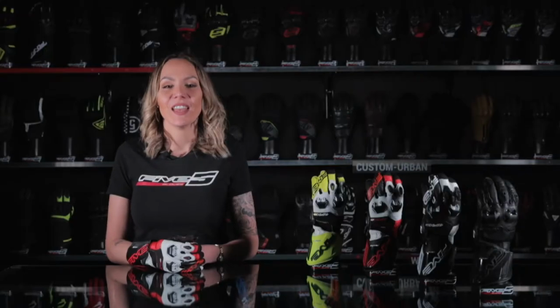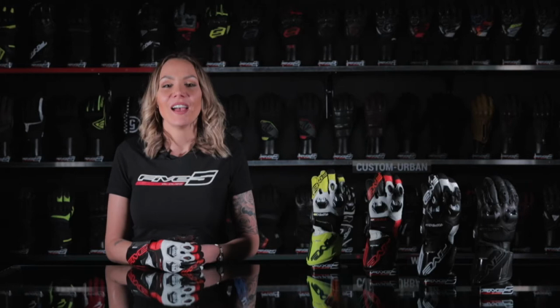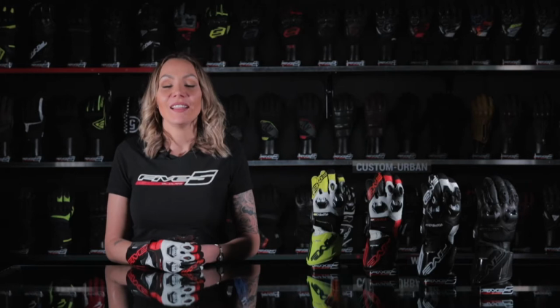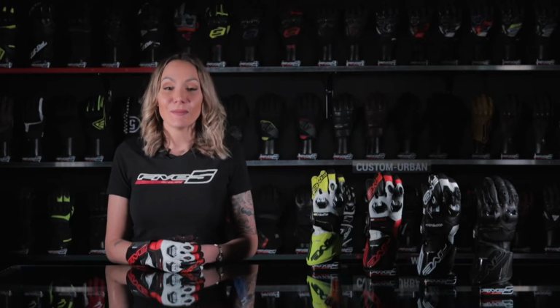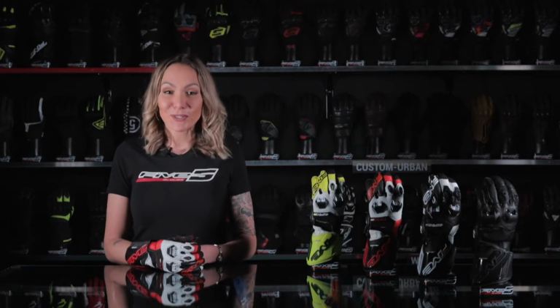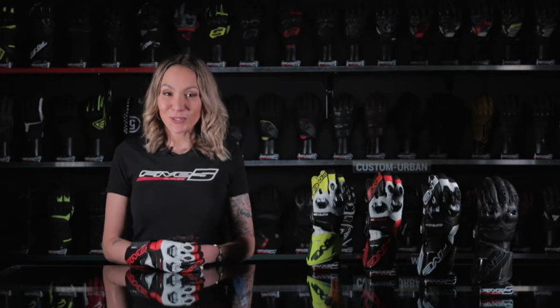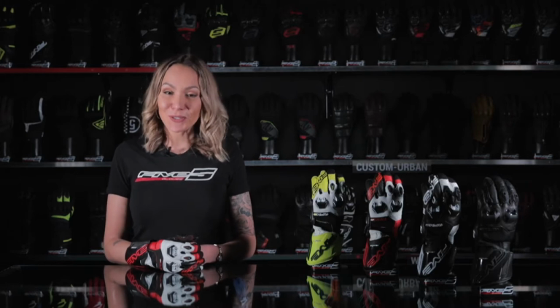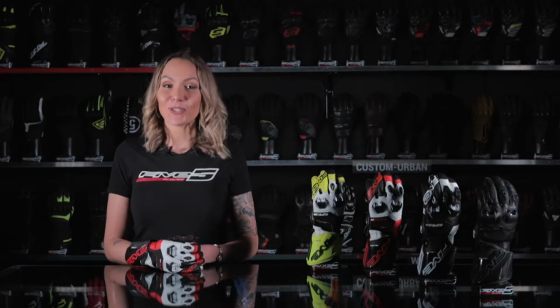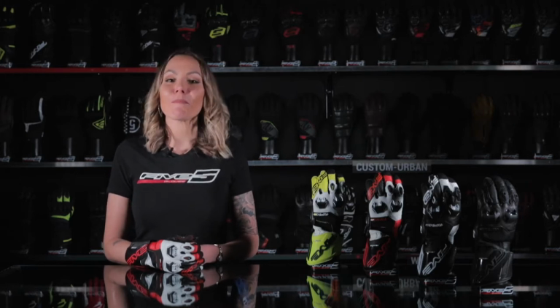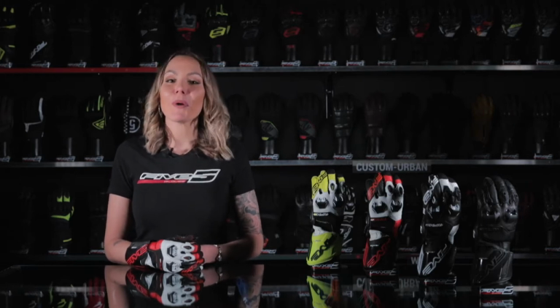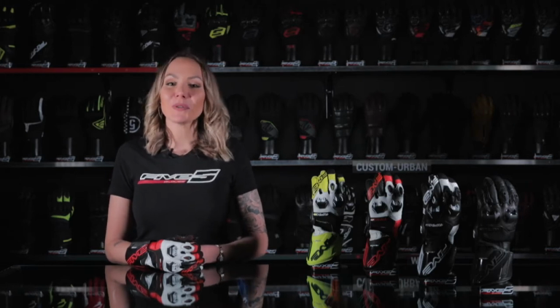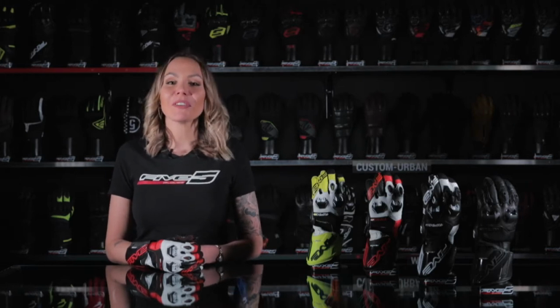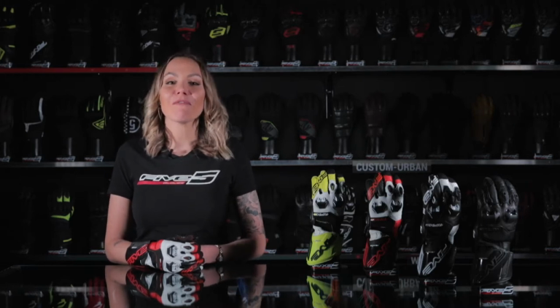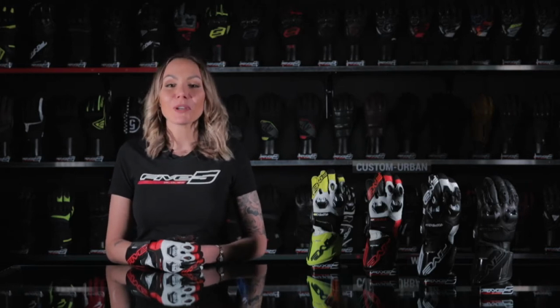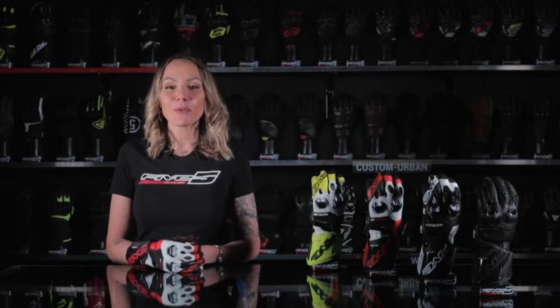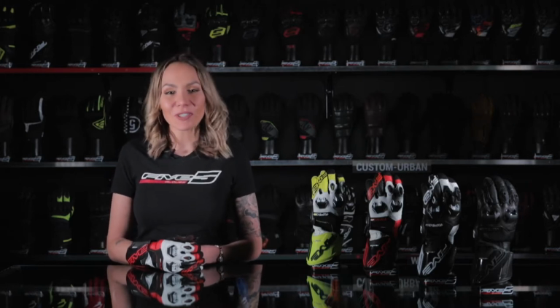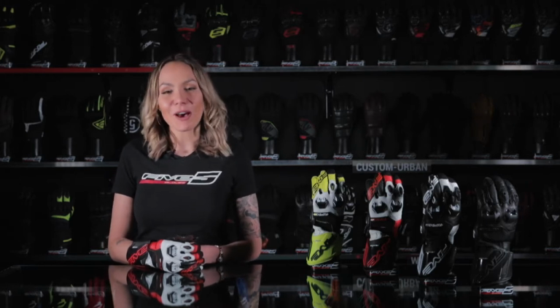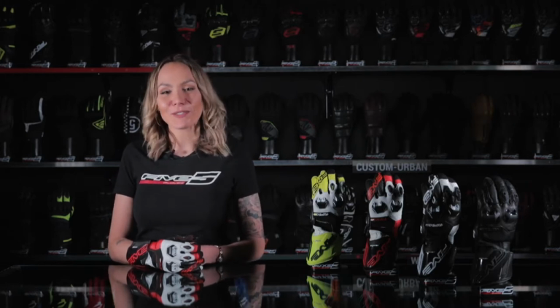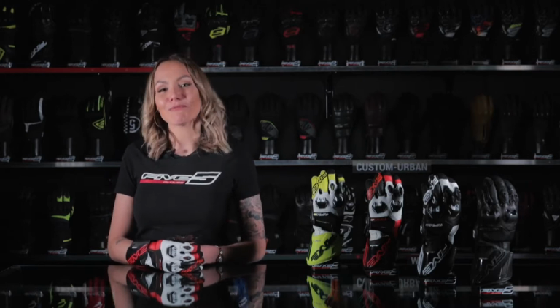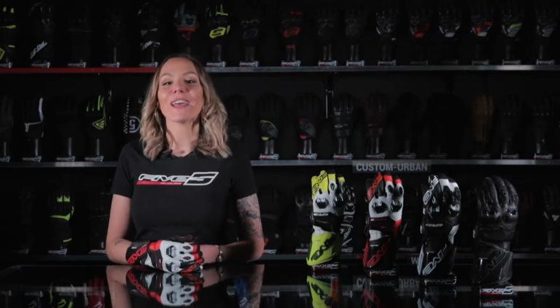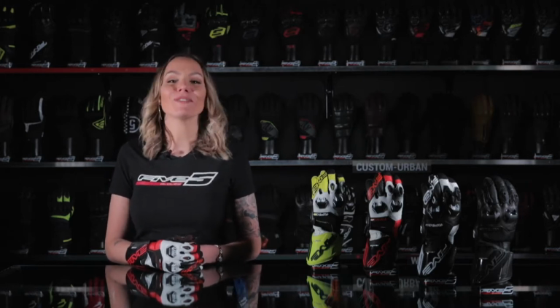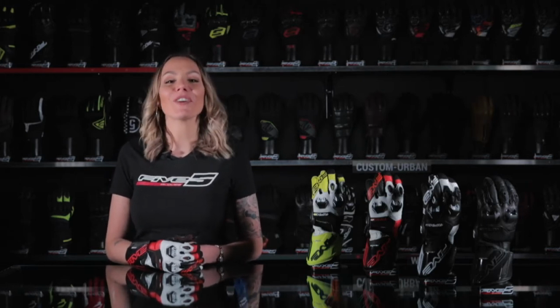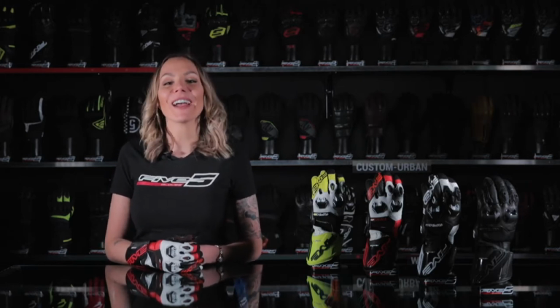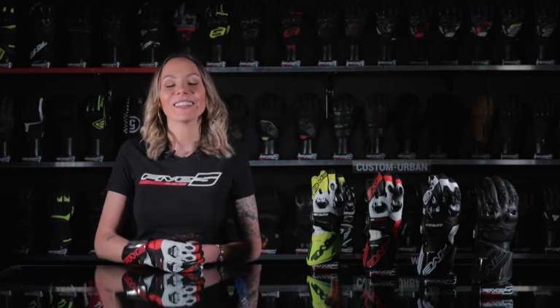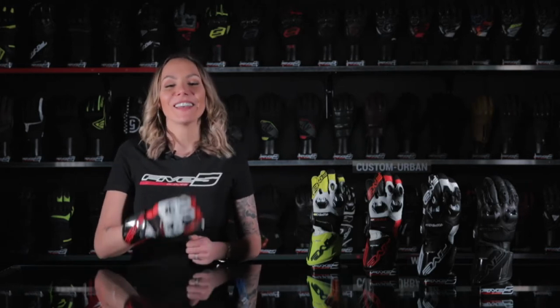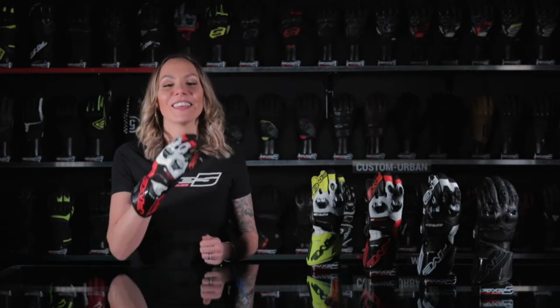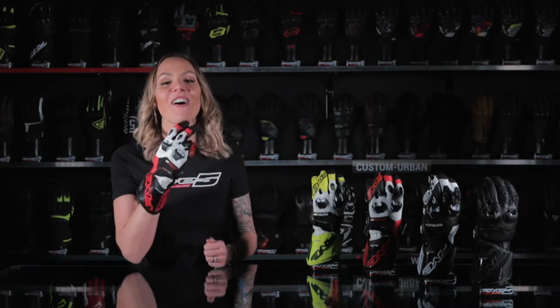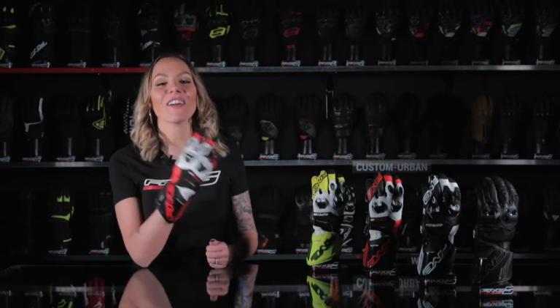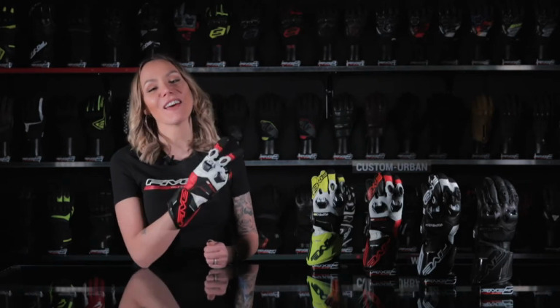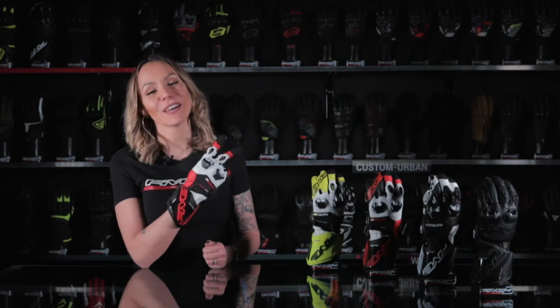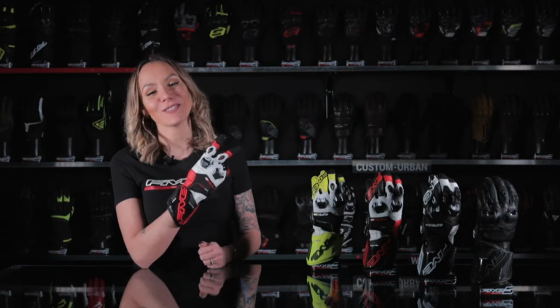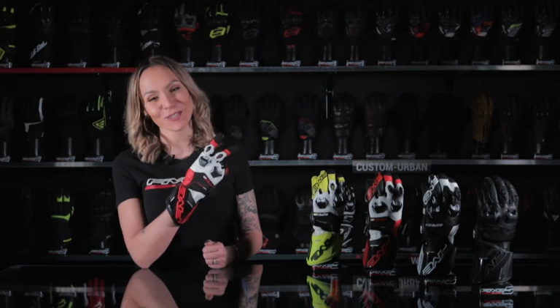Let me introduce you to the most affordable glove to ride on track, the RFX2.